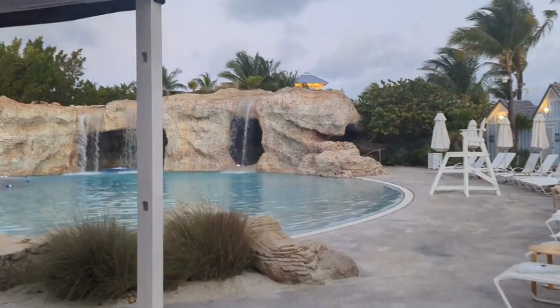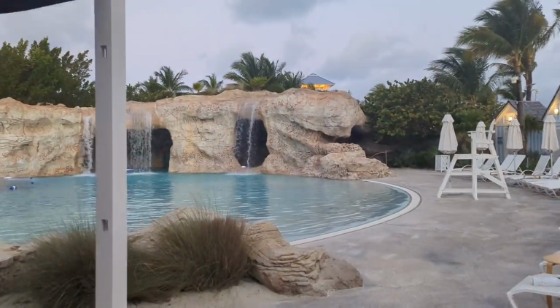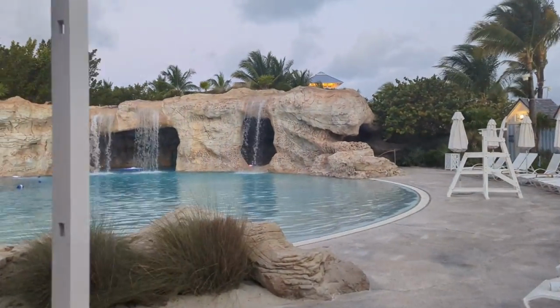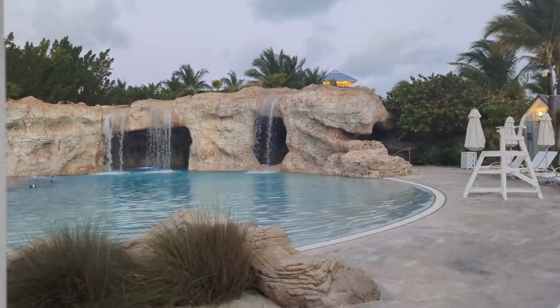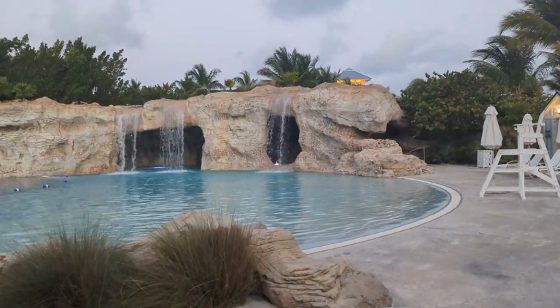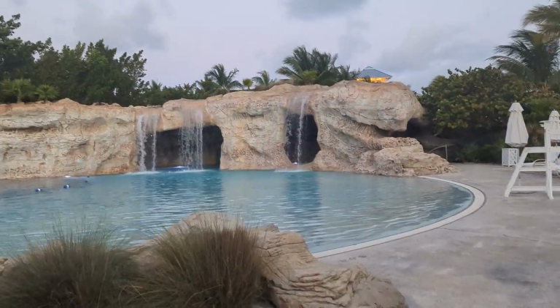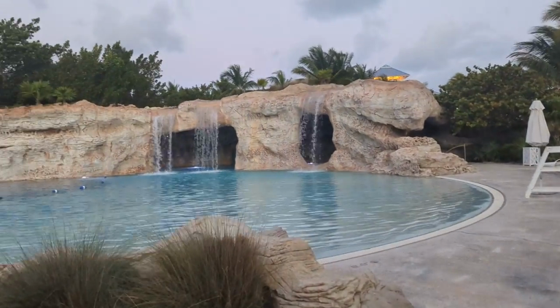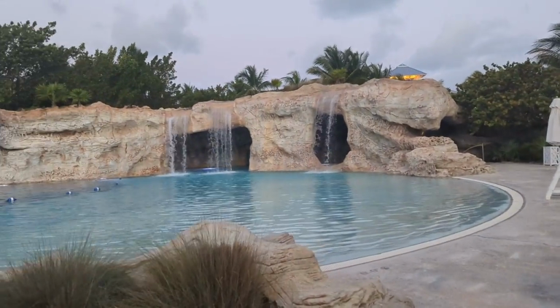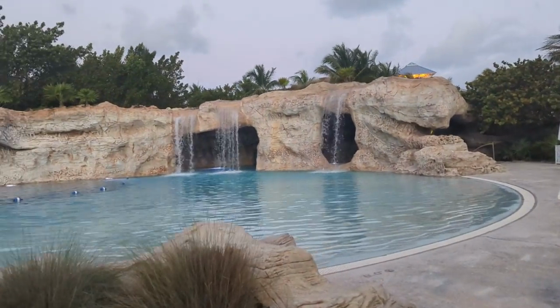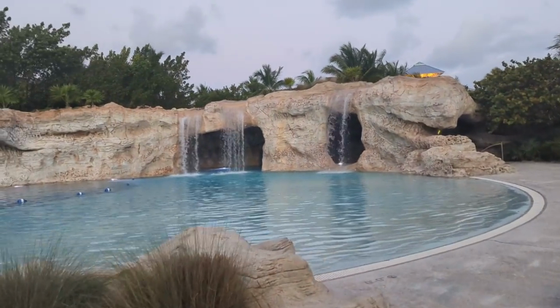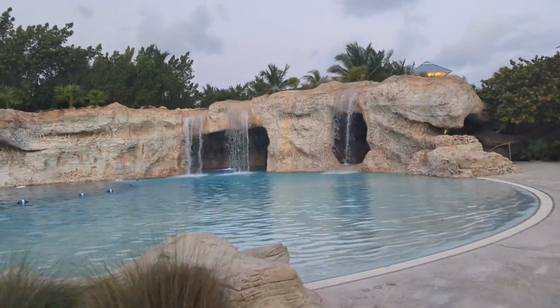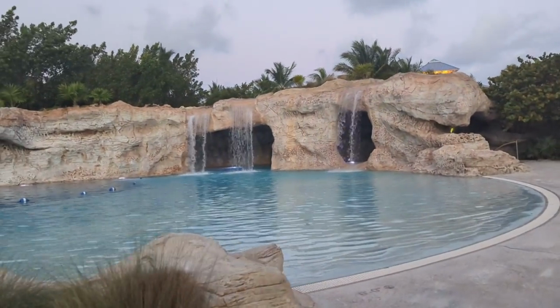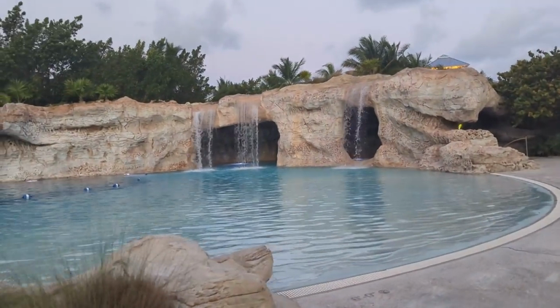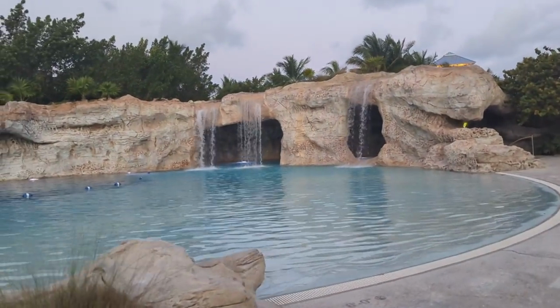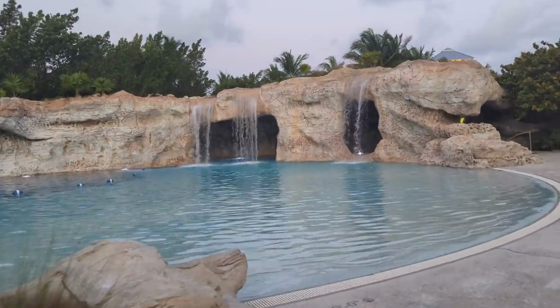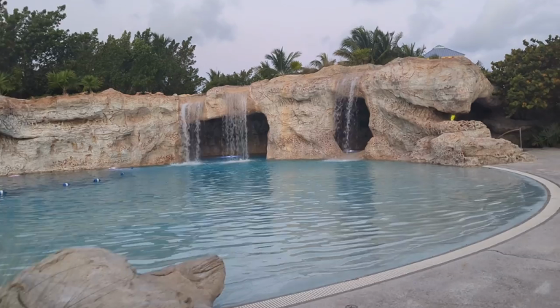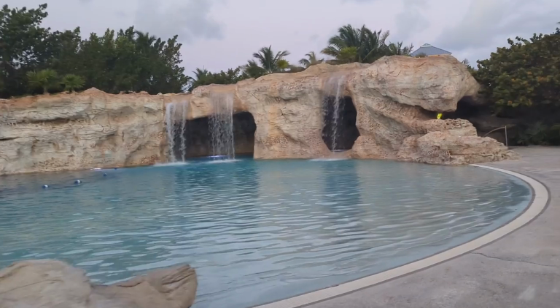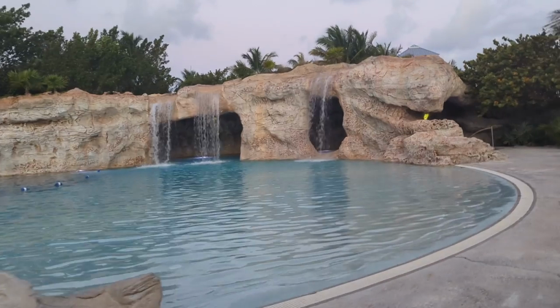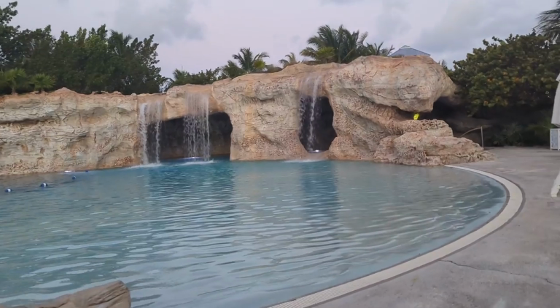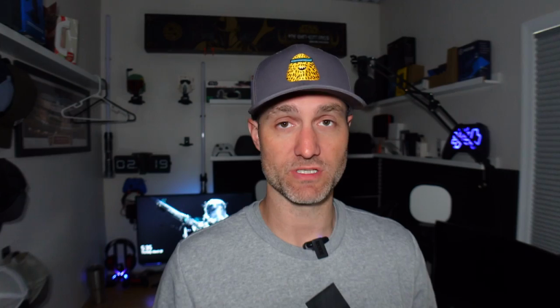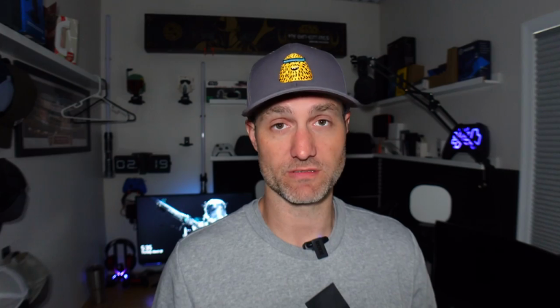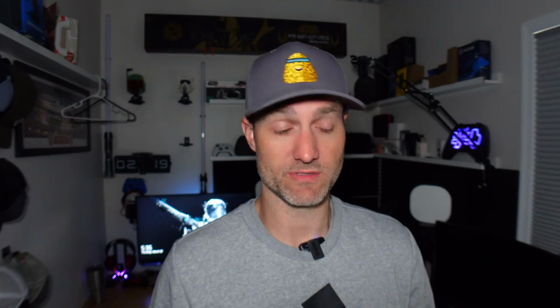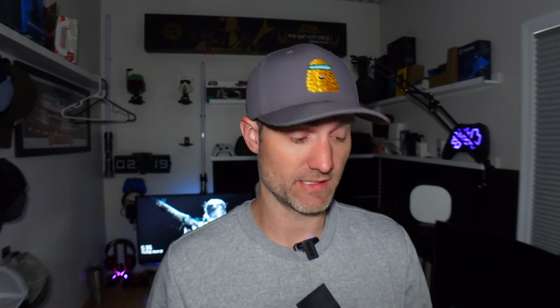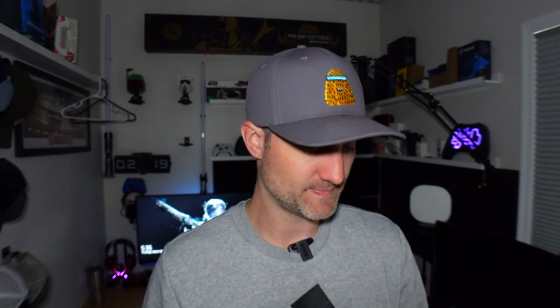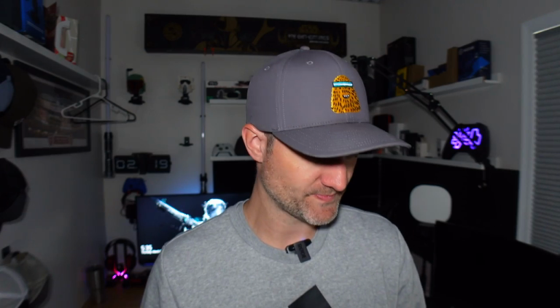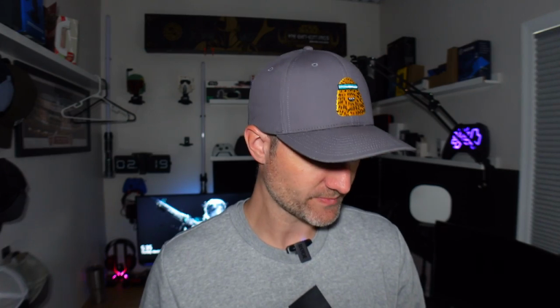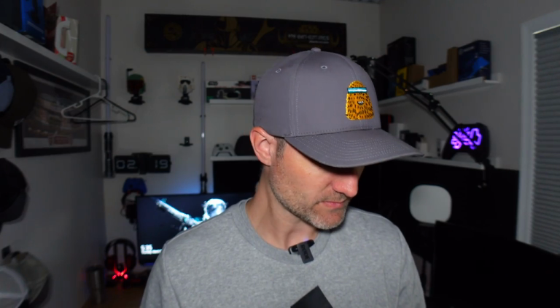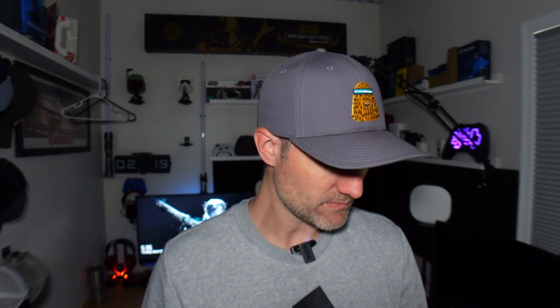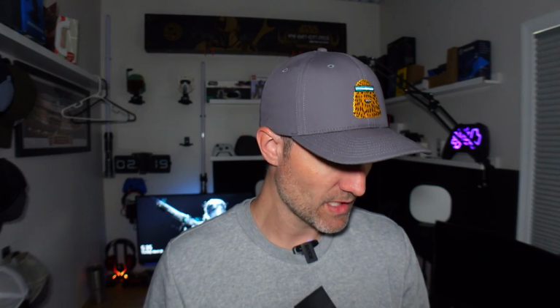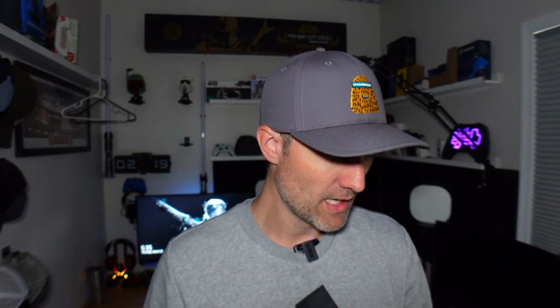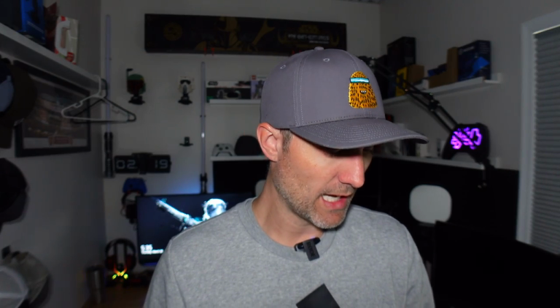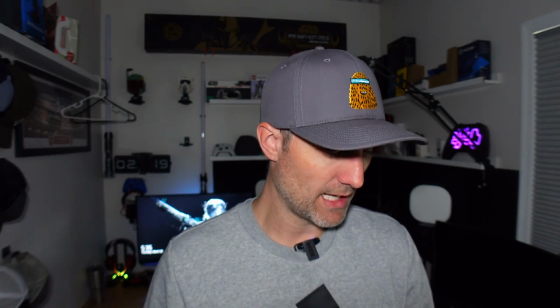The pools were clean — they cleaned them every night. They were beautifully laid out with waterfalls in most of them. Really nice.